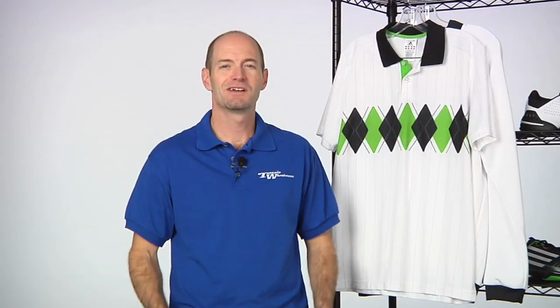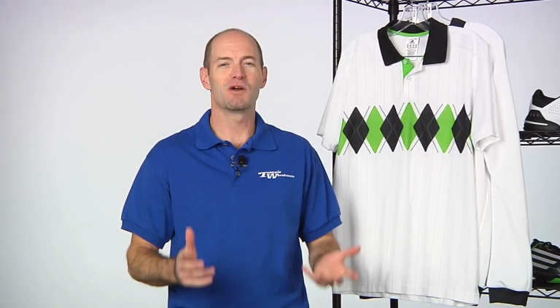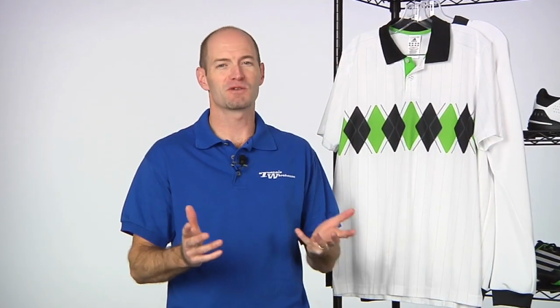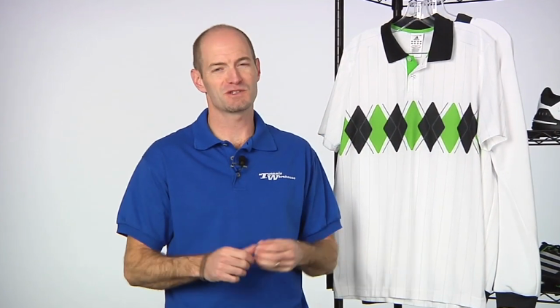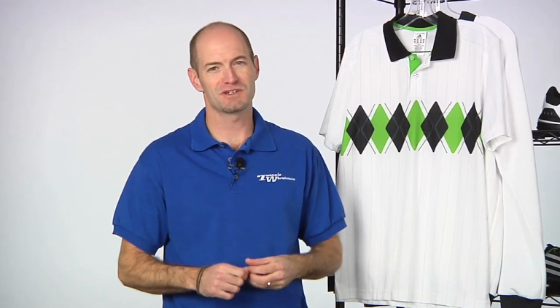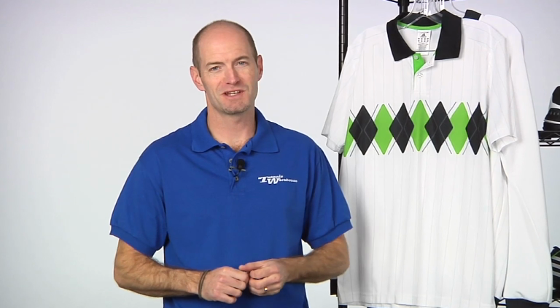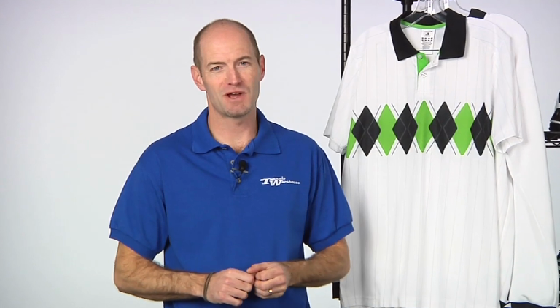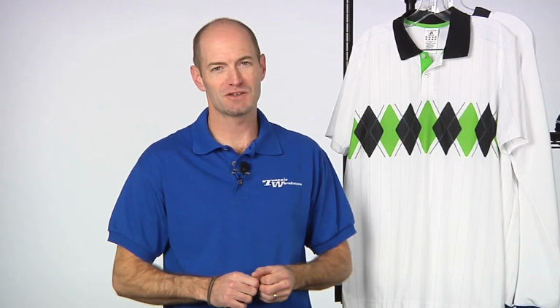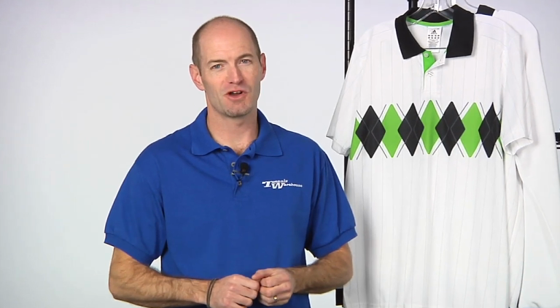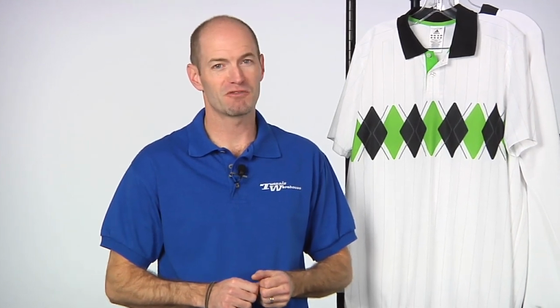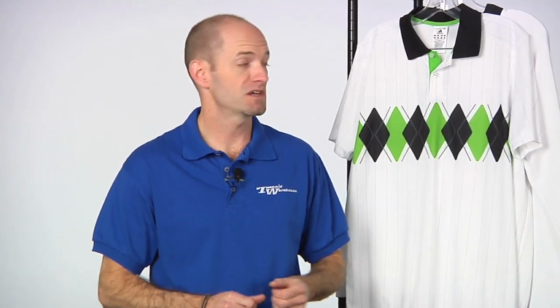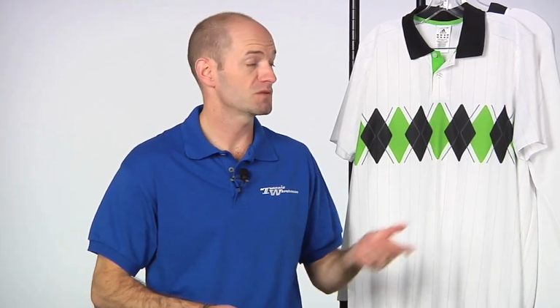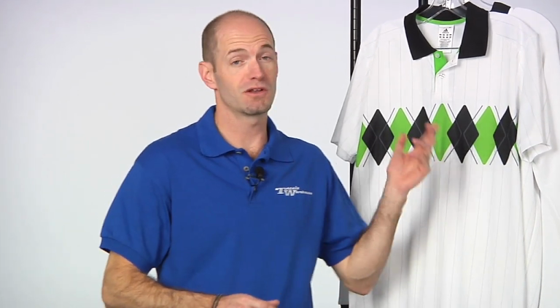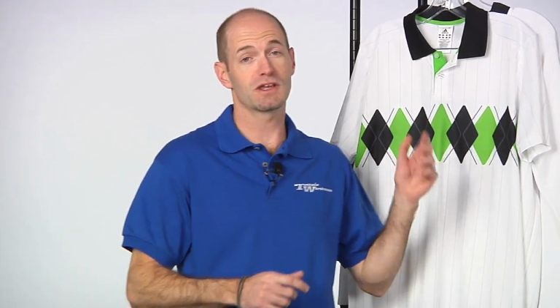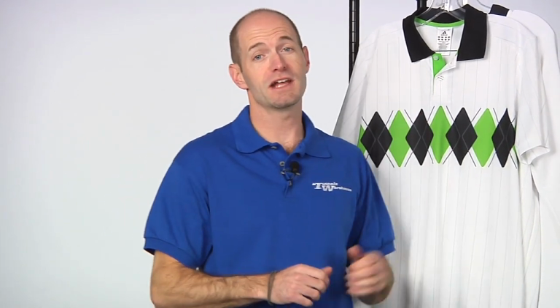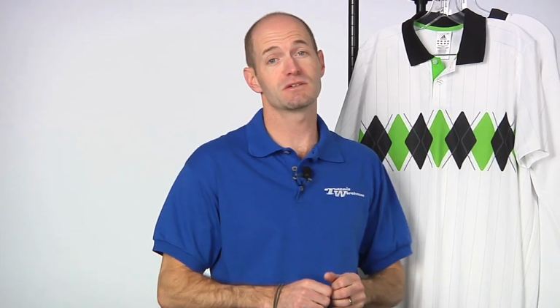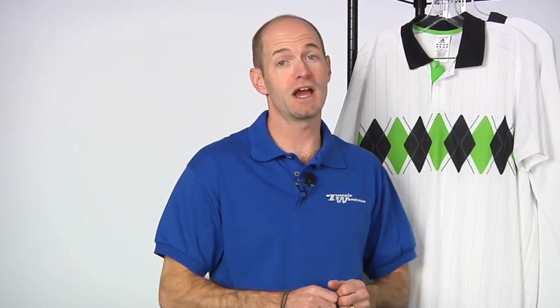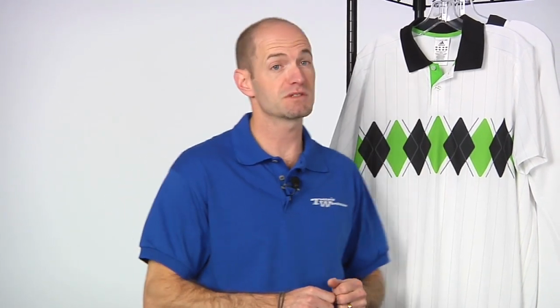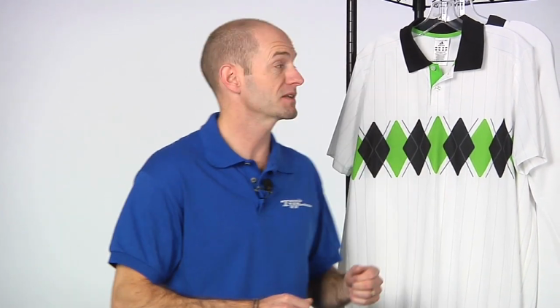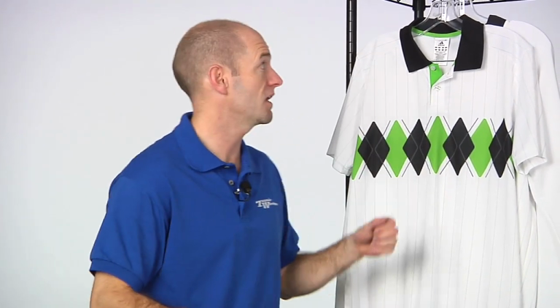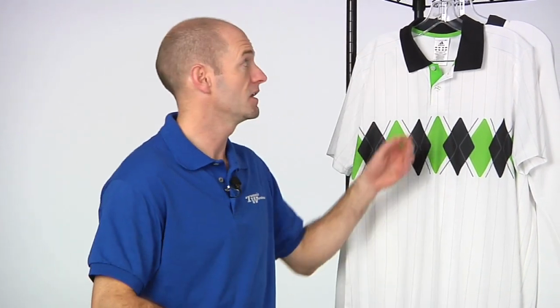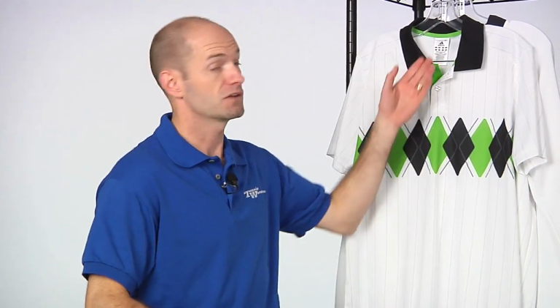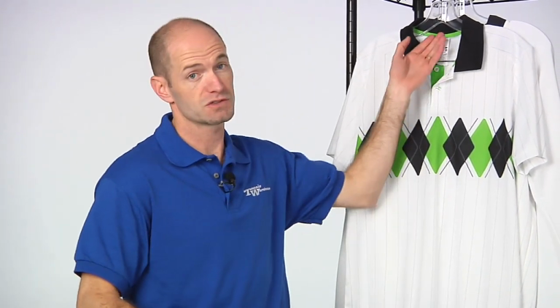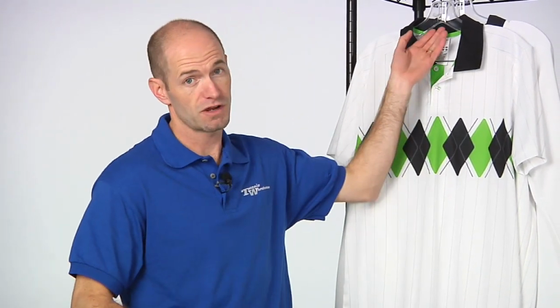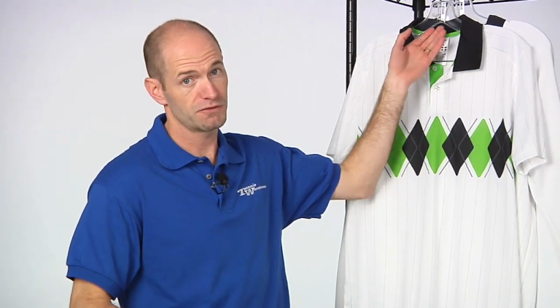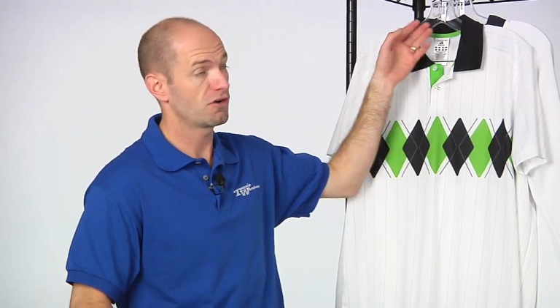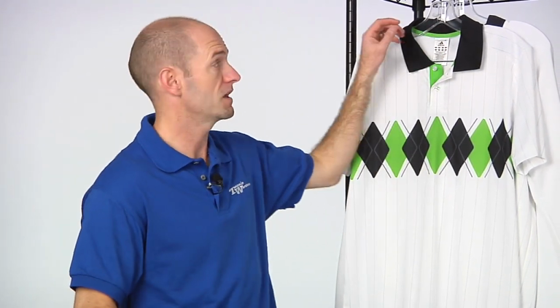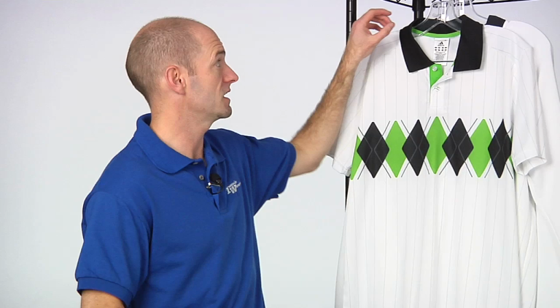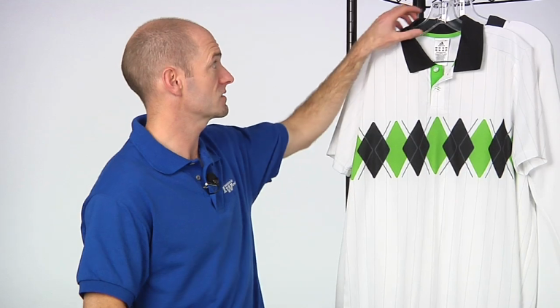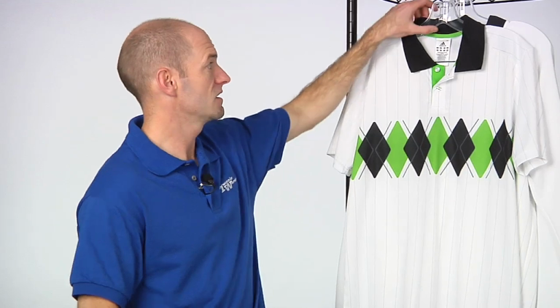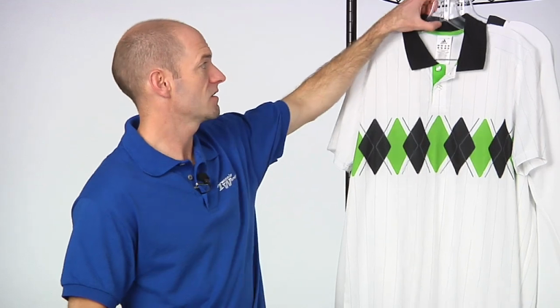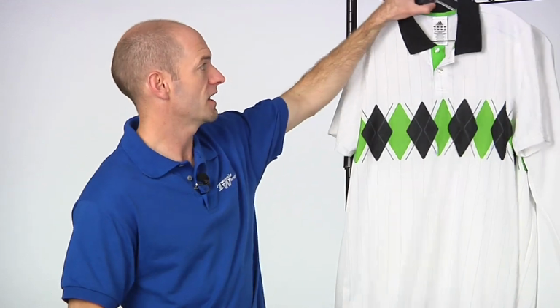Hi, welcome to this week's Tennis Warehouse vlog. I'm Chris Edwards, and we're going to look at some items I picked out that just arrived from Adidas right now.